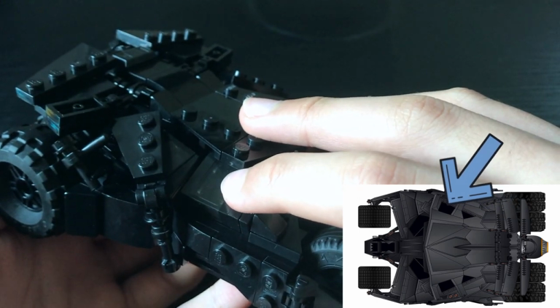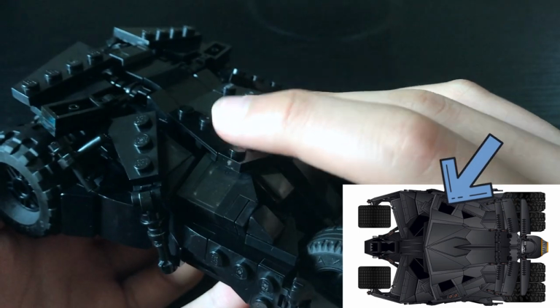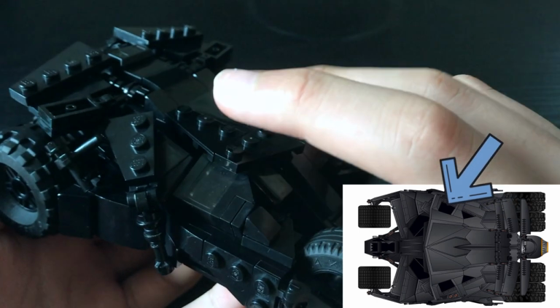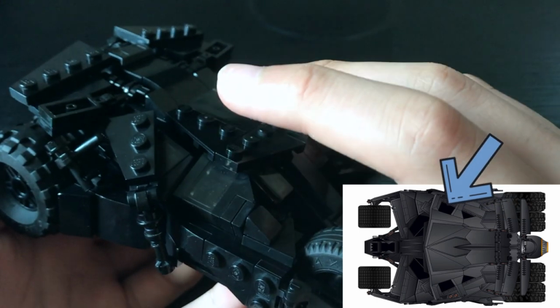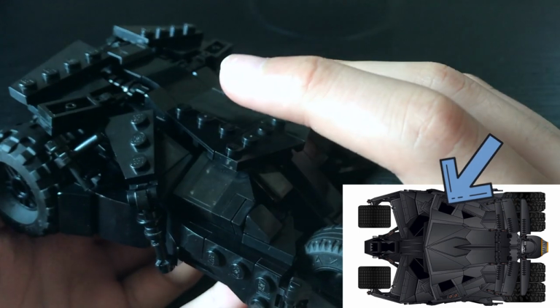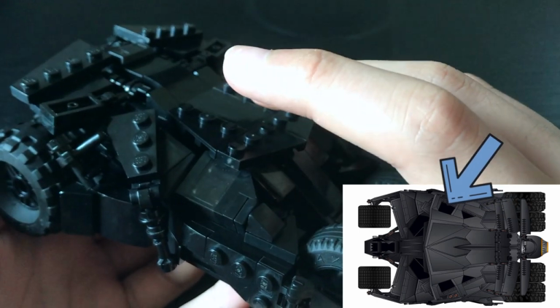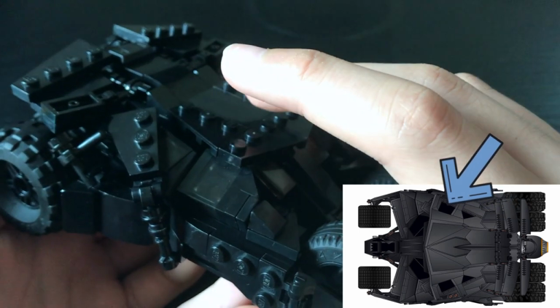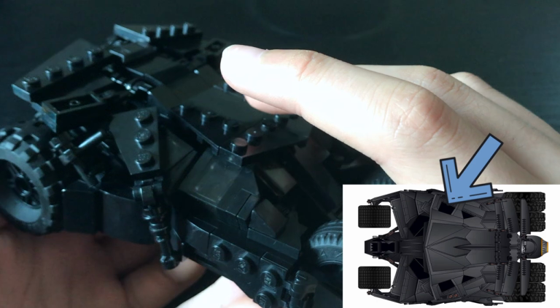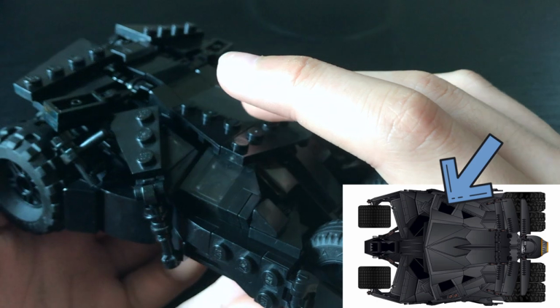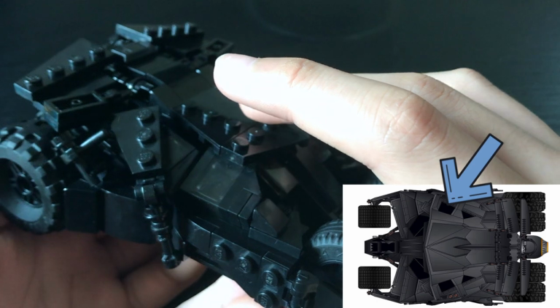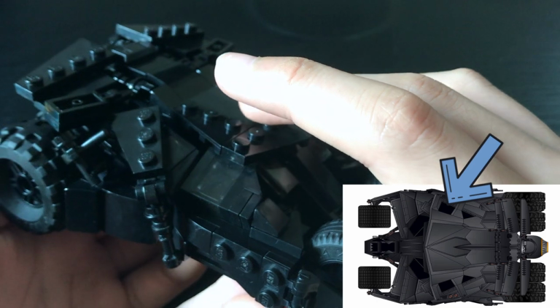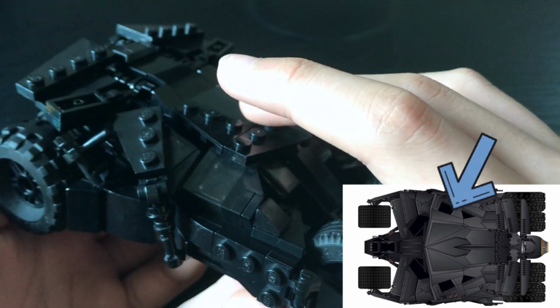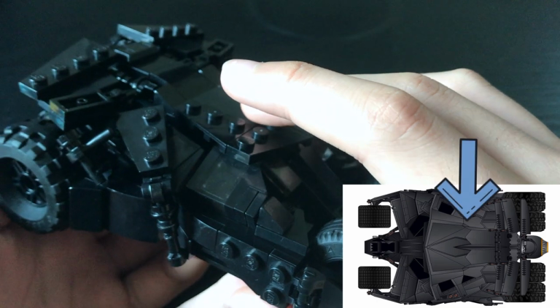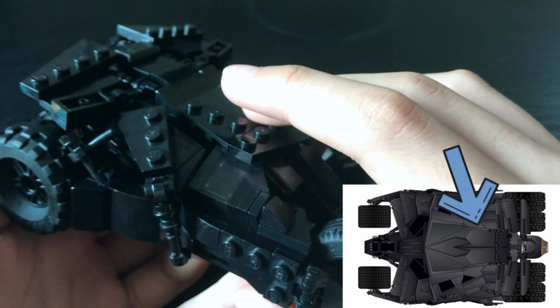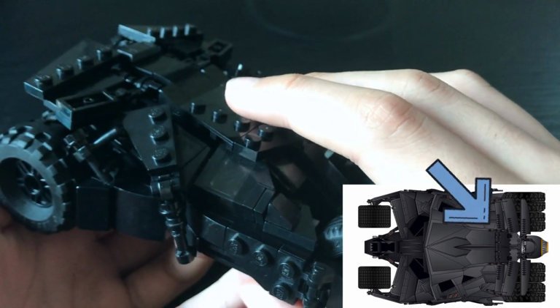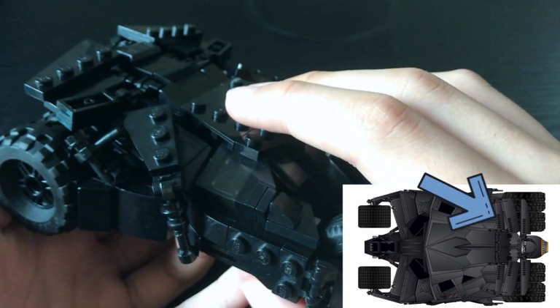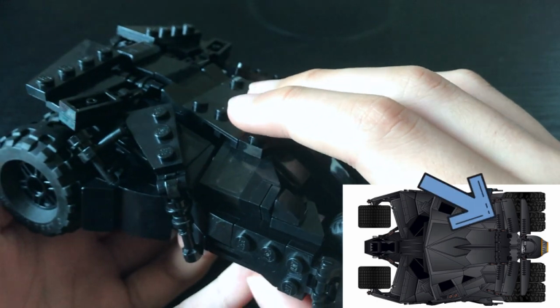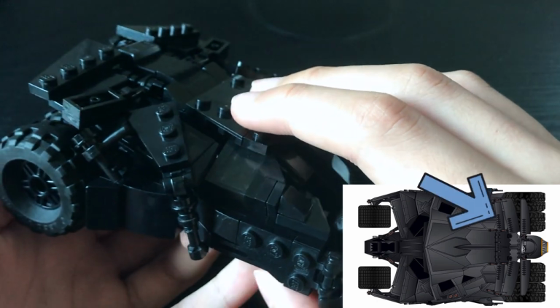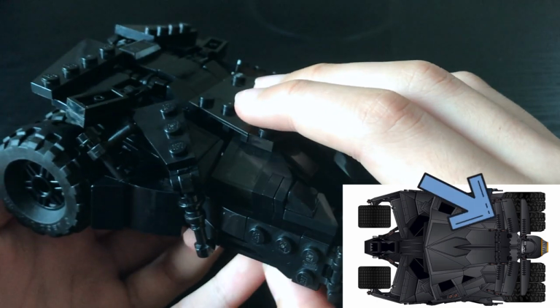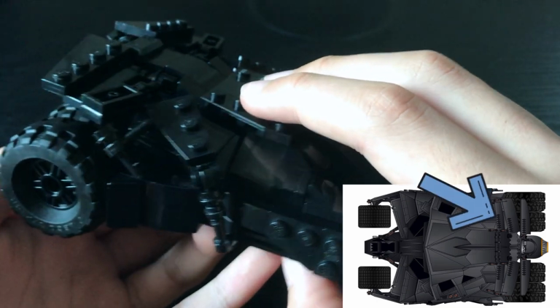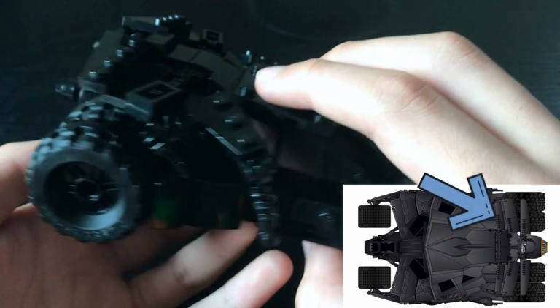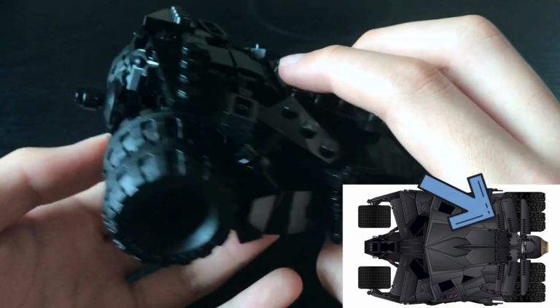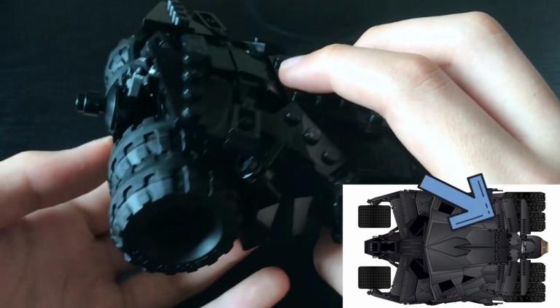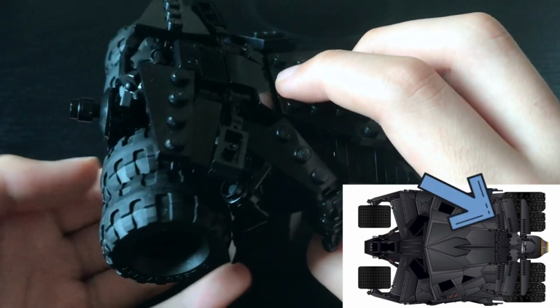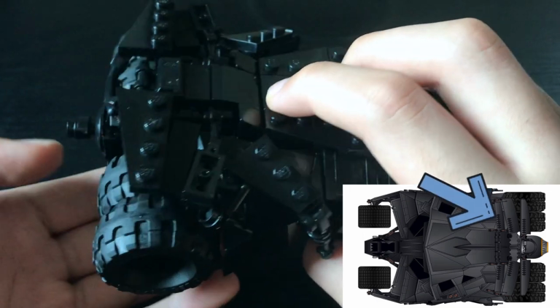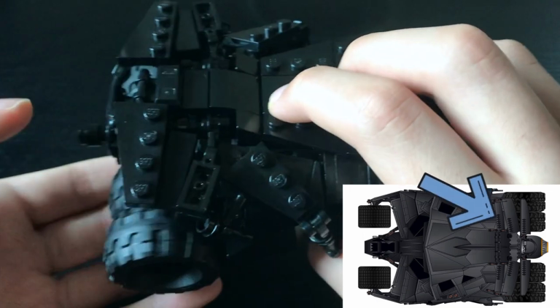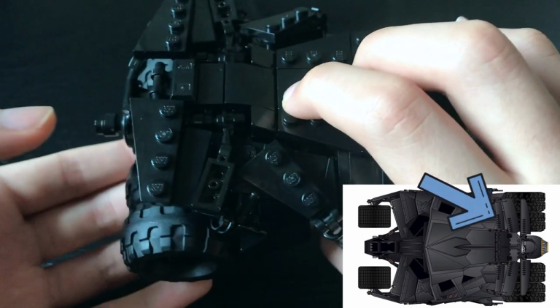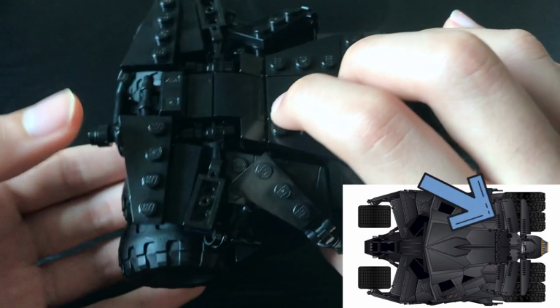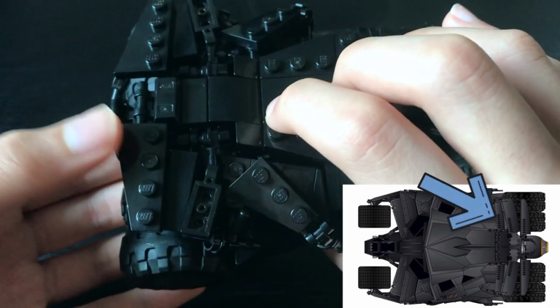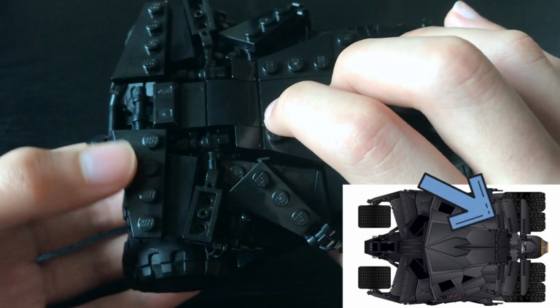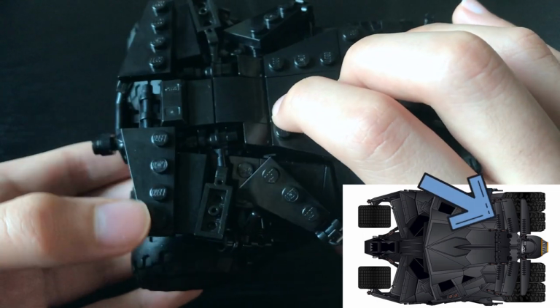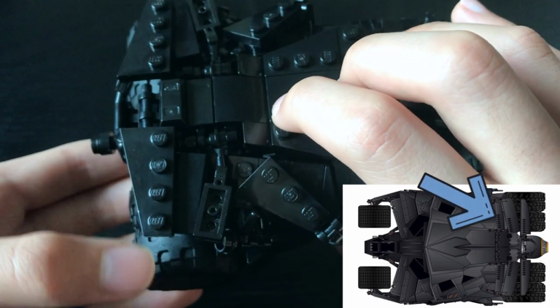Speed talking is exhausting. The back wind flaps have also been extended by a stud, so they cover more of the wheels.